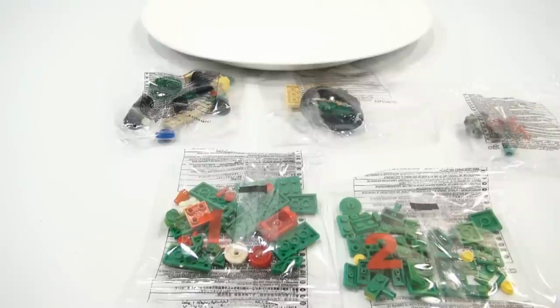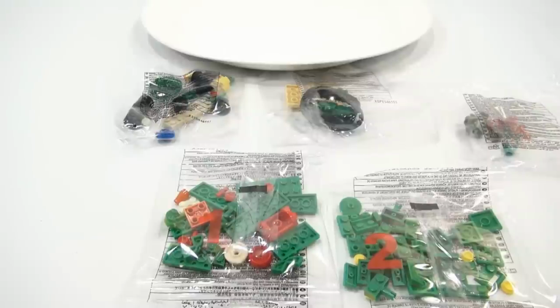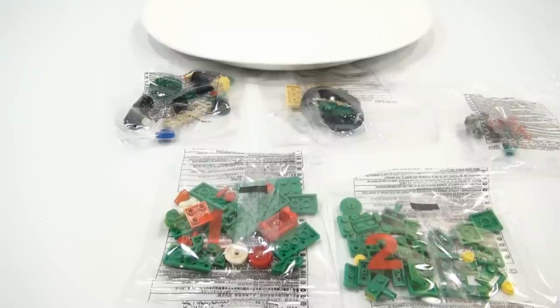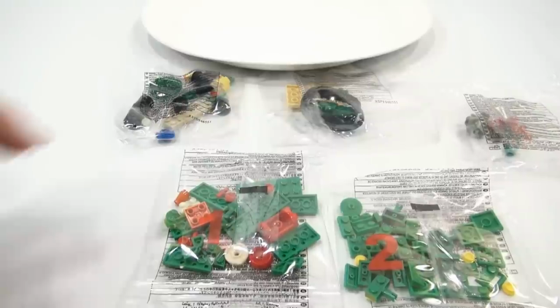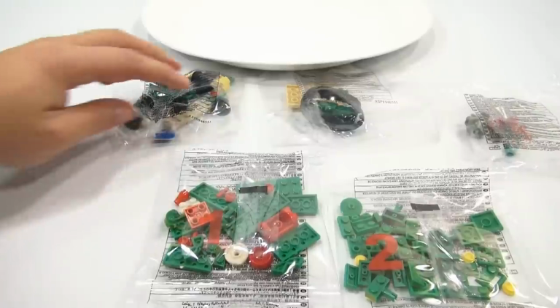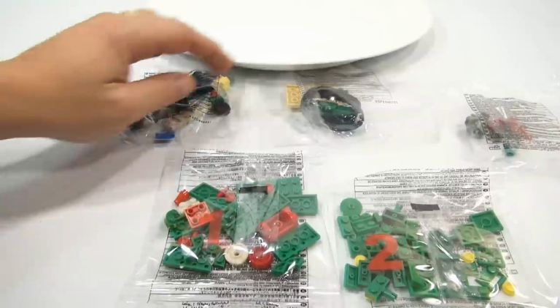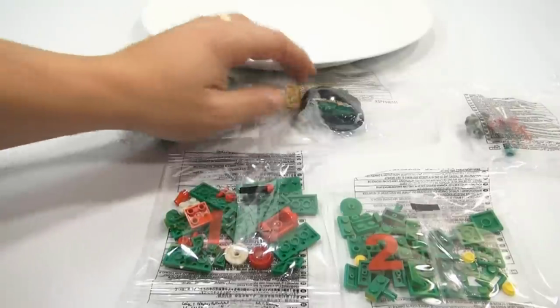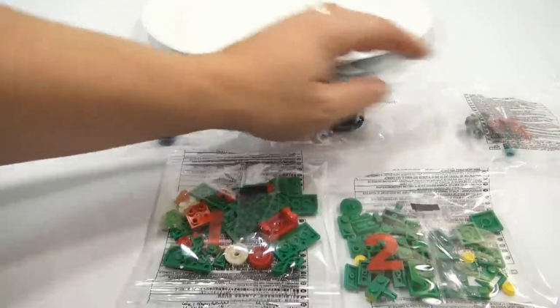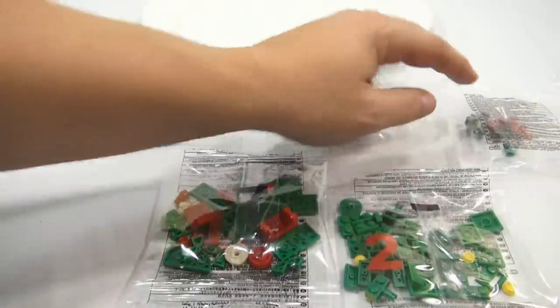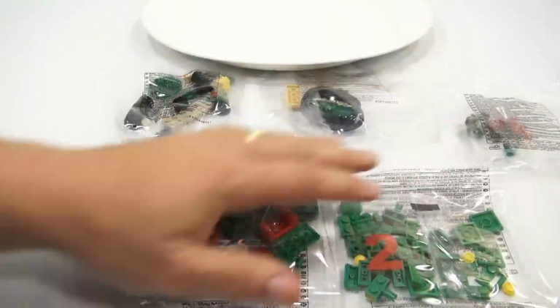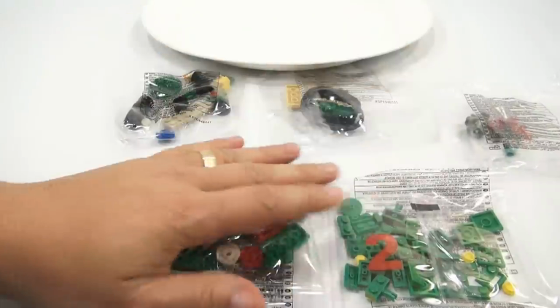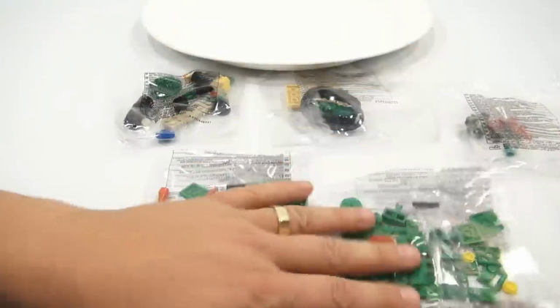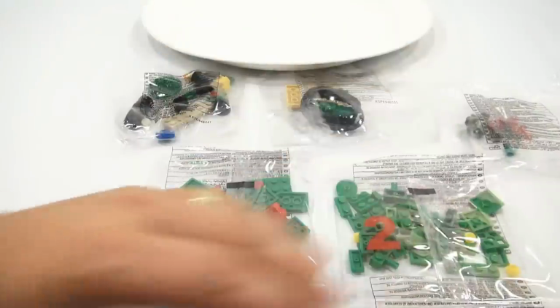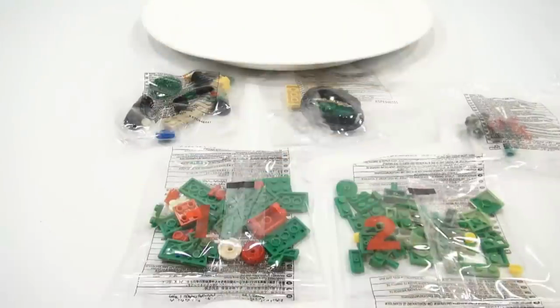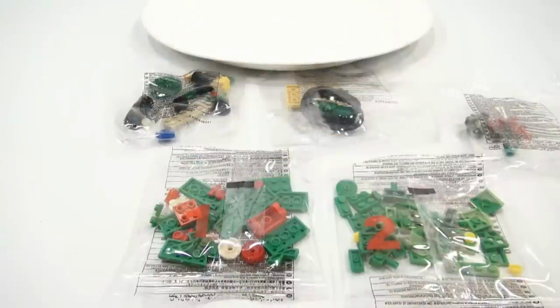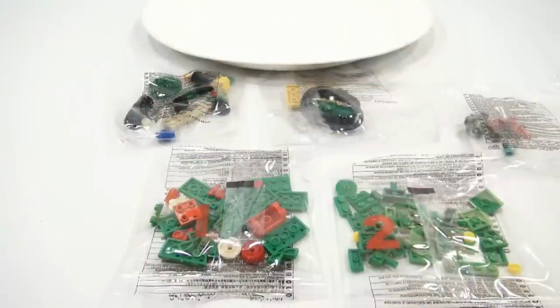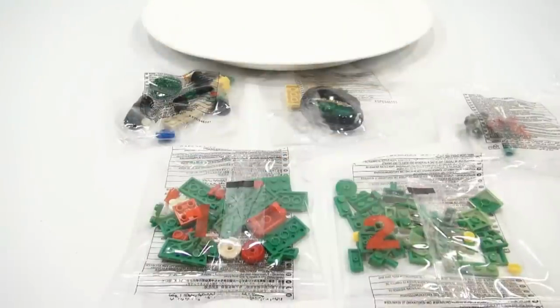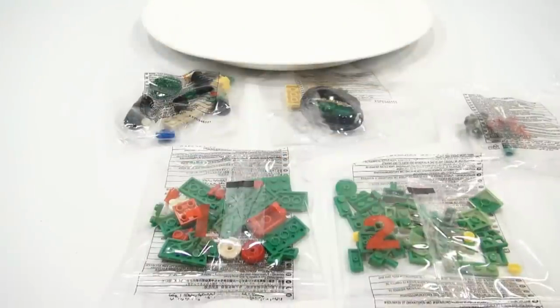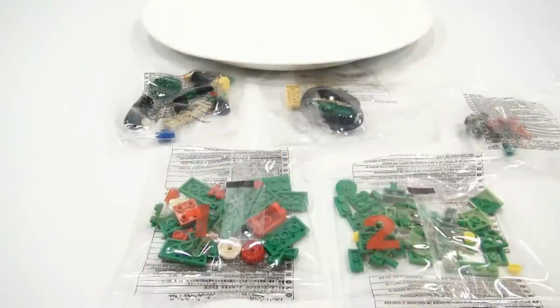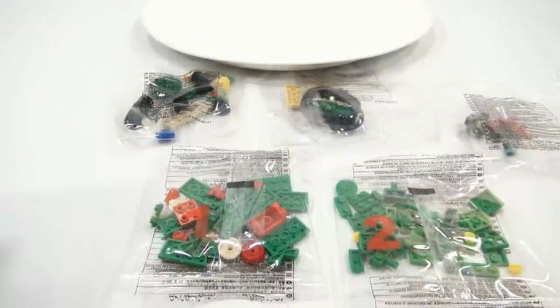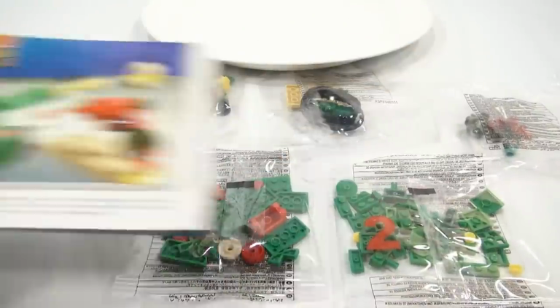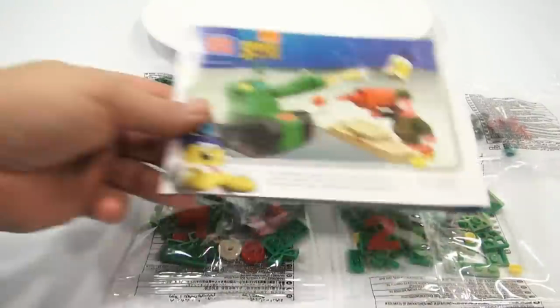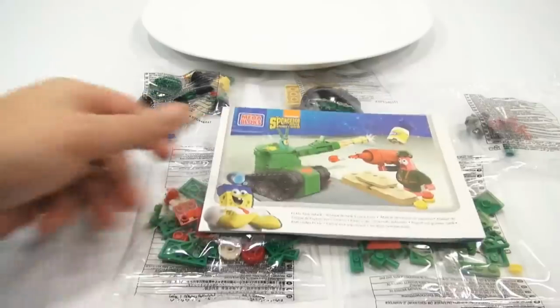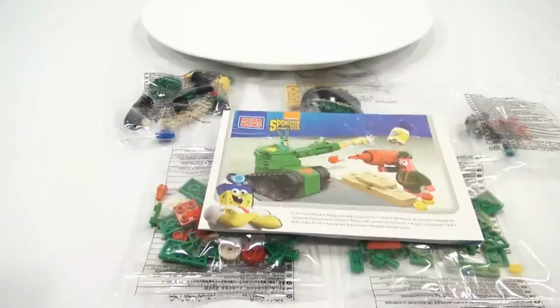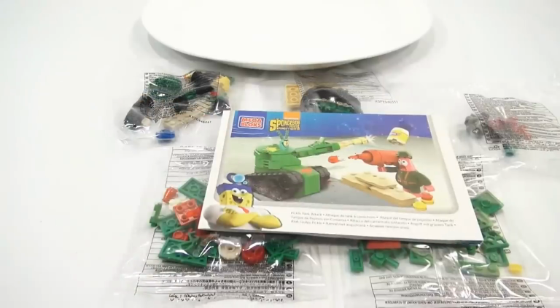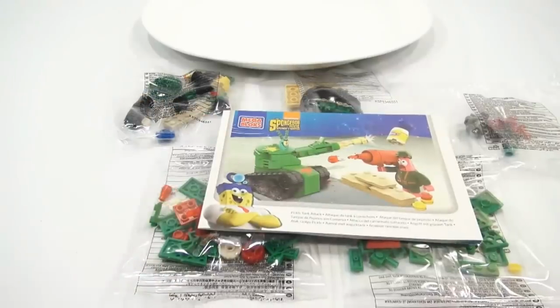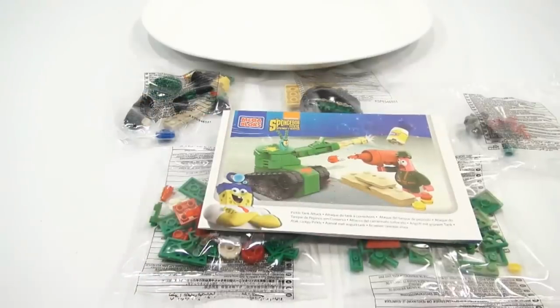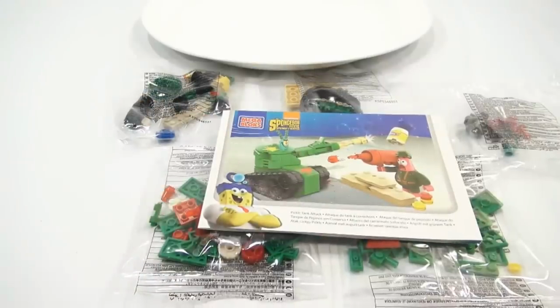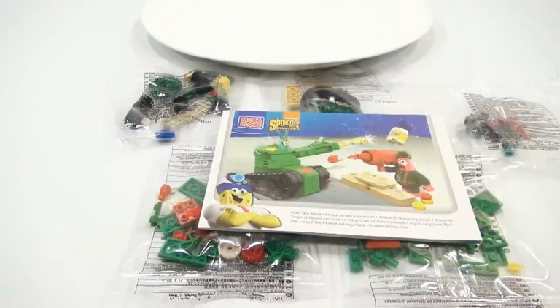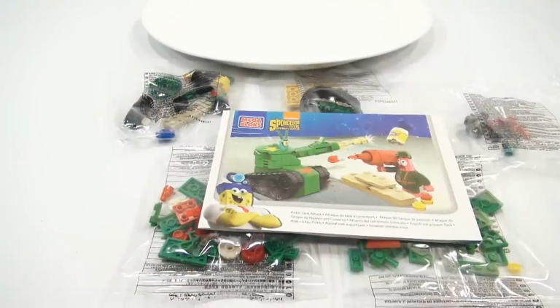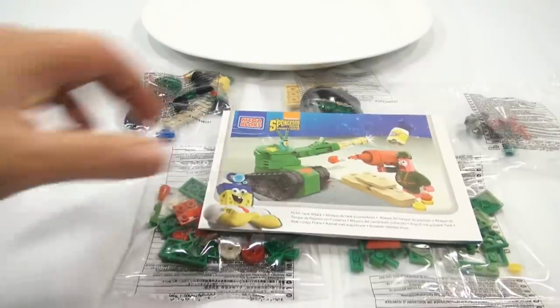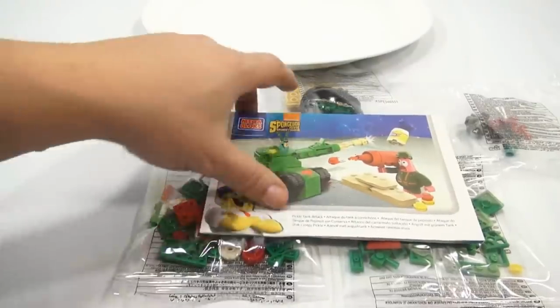This is how it came. There are five bags, and then a nice instruction booklet.